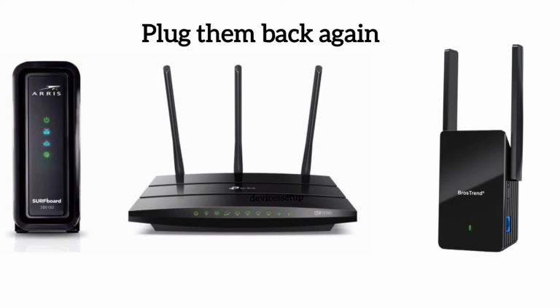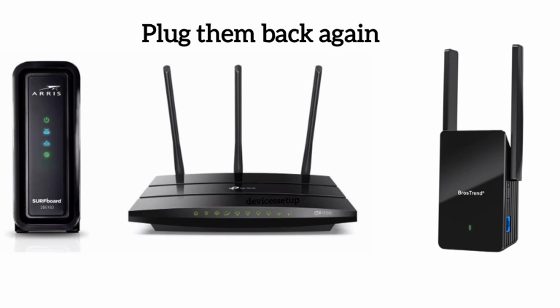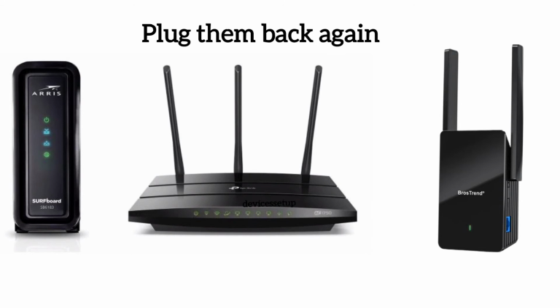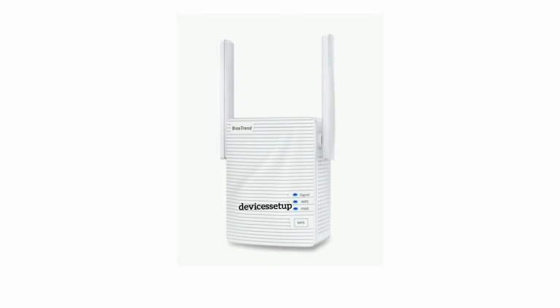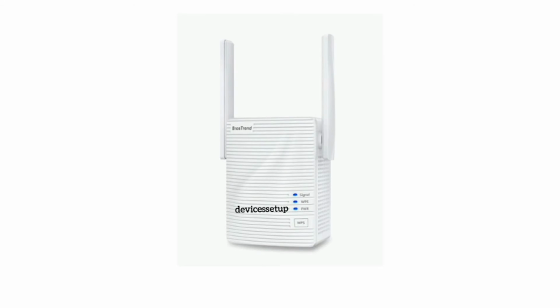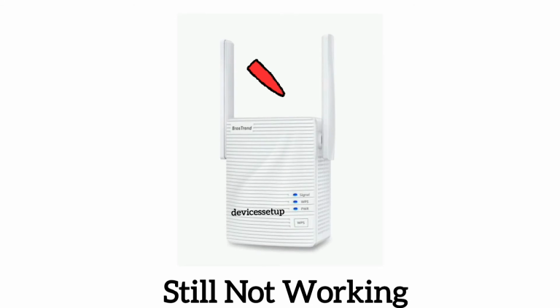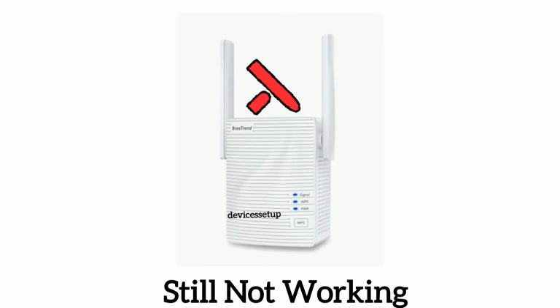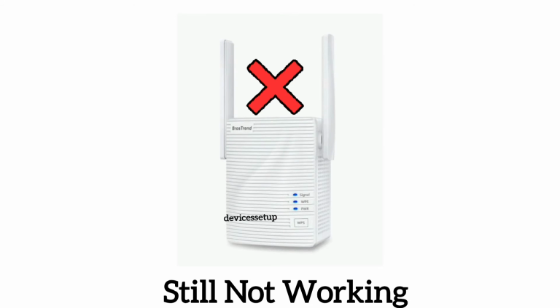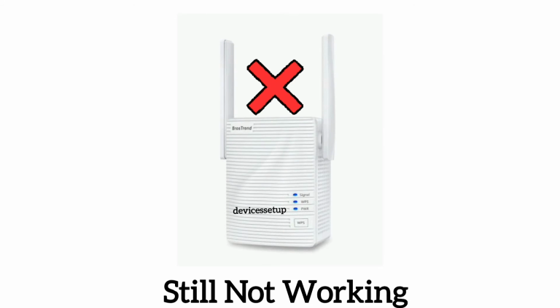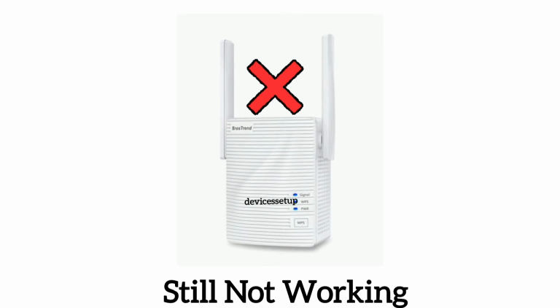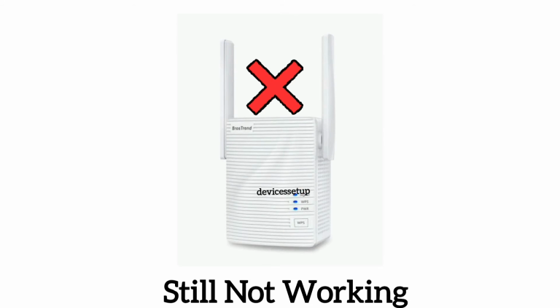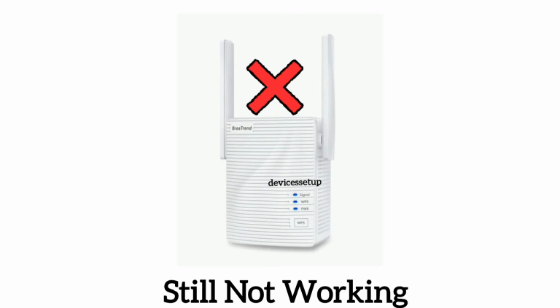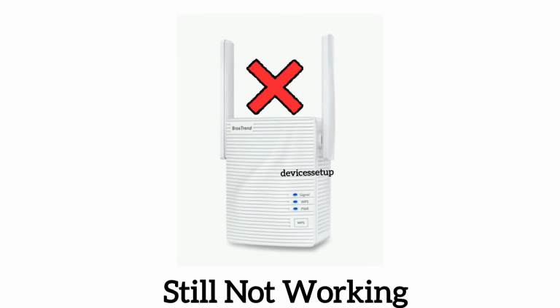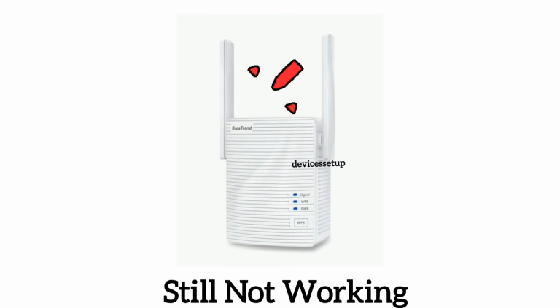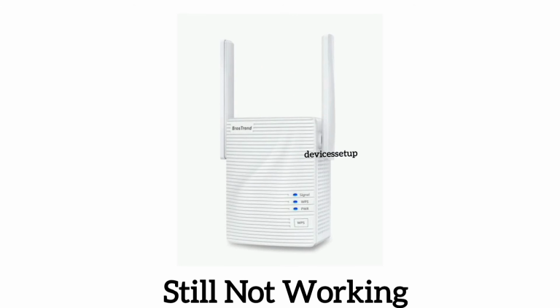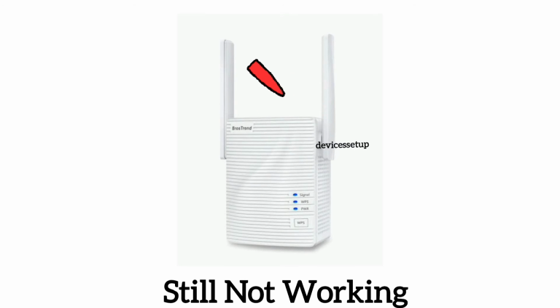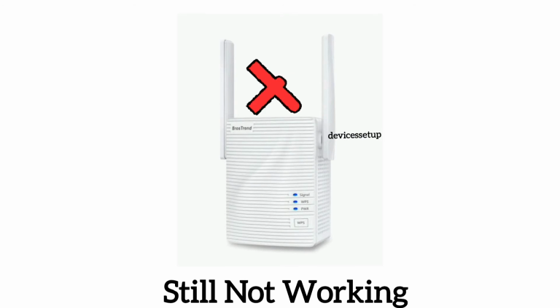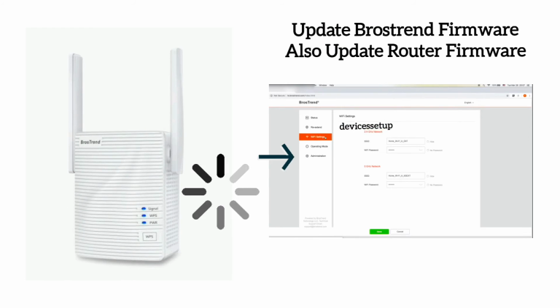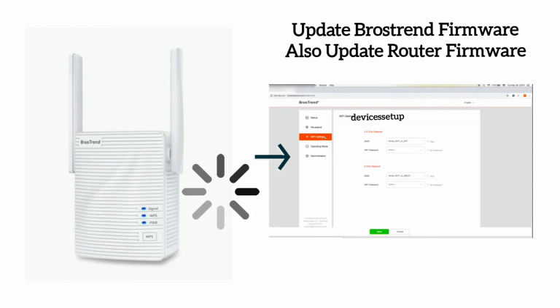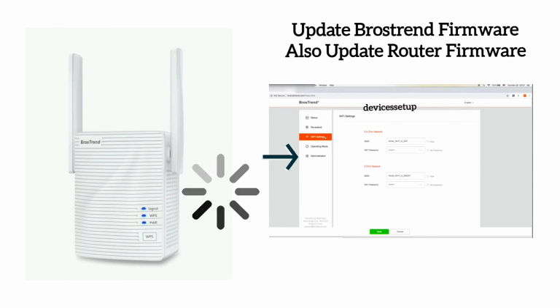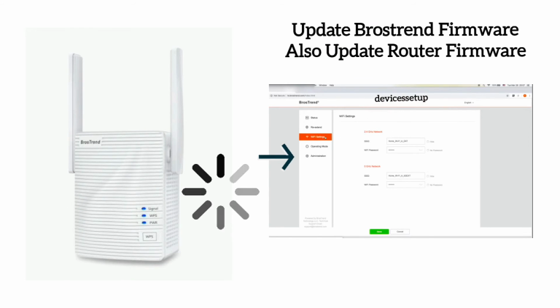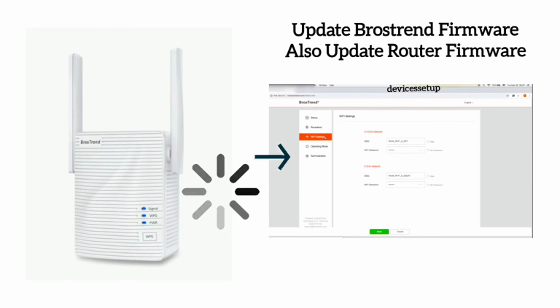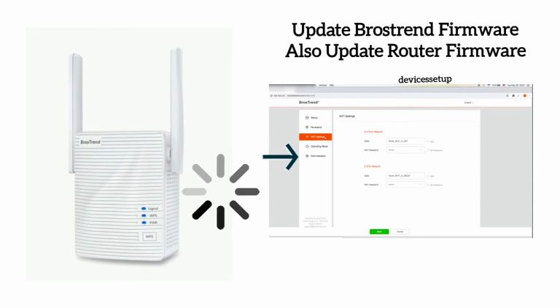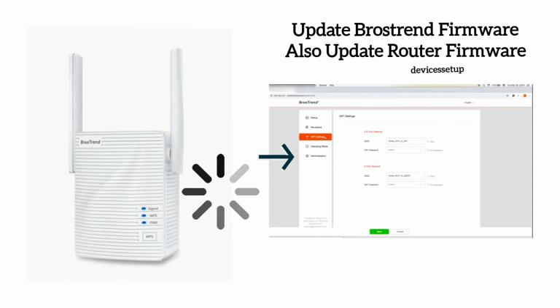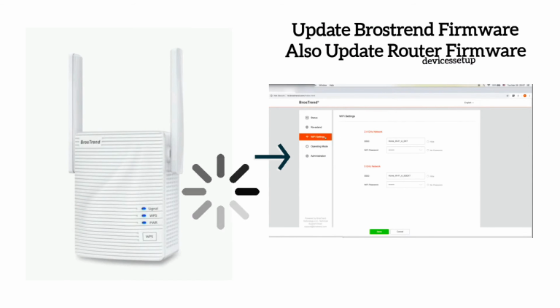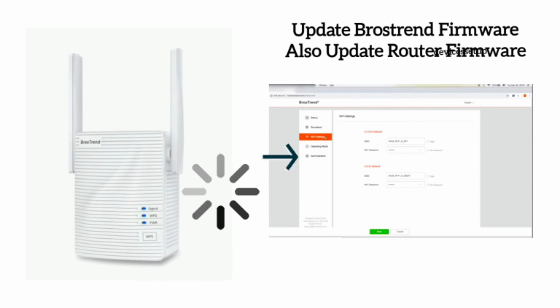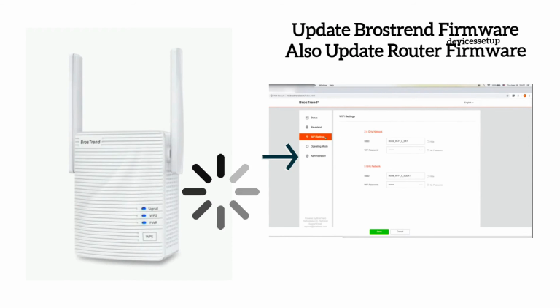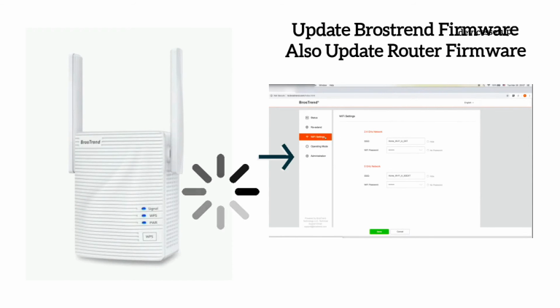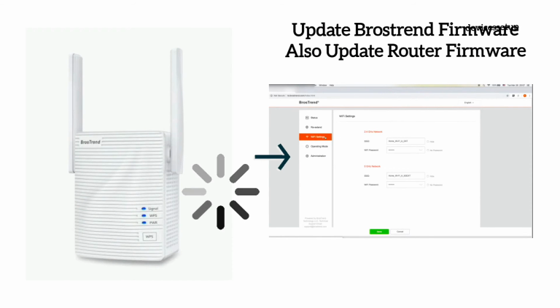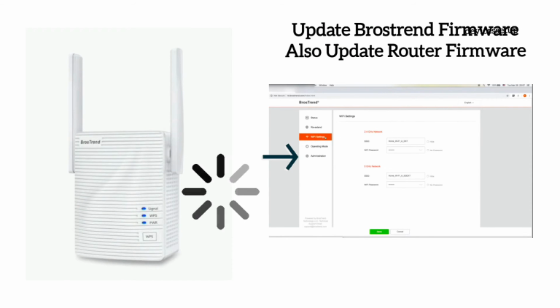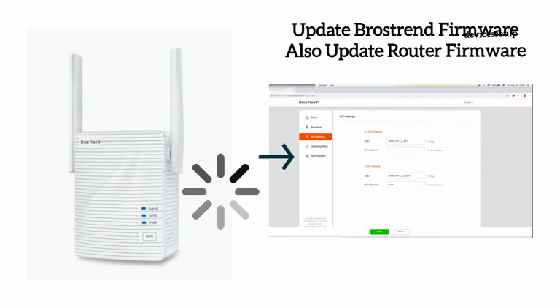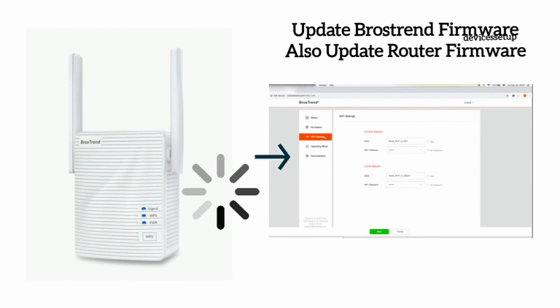If even after this the extender is still not working, then try updating the firmware of your Browstrand extender and of your router.